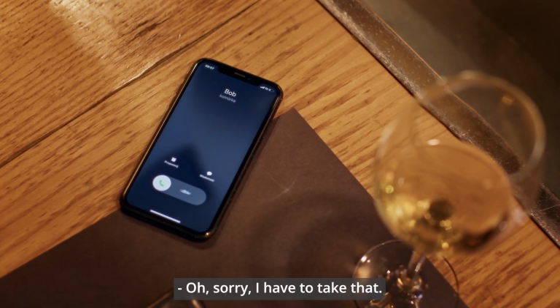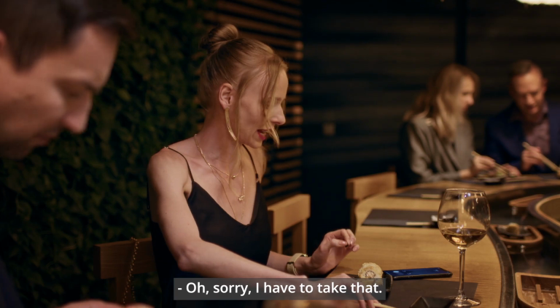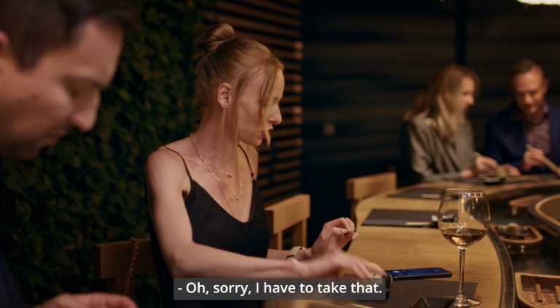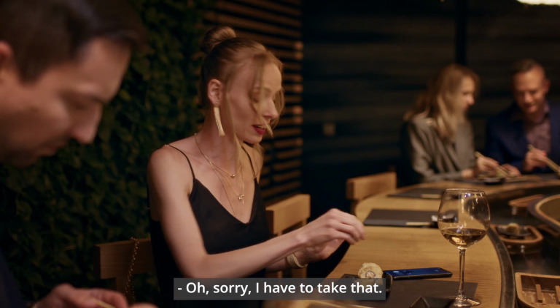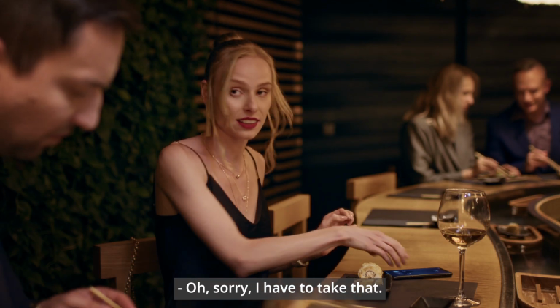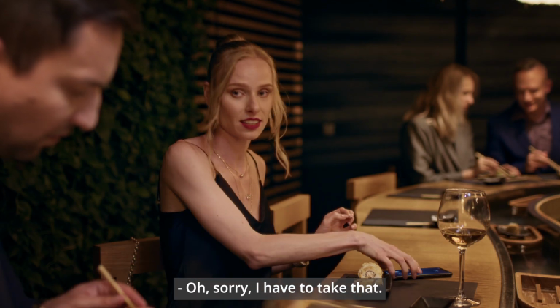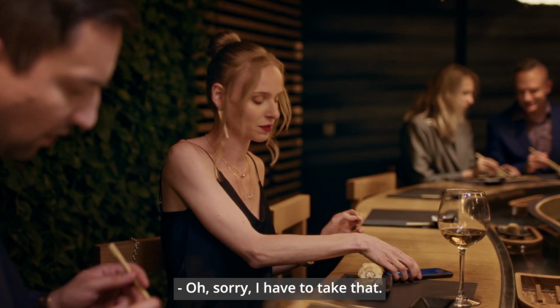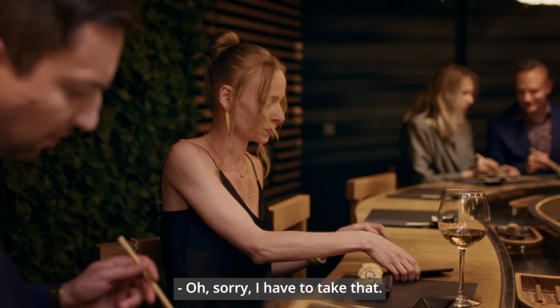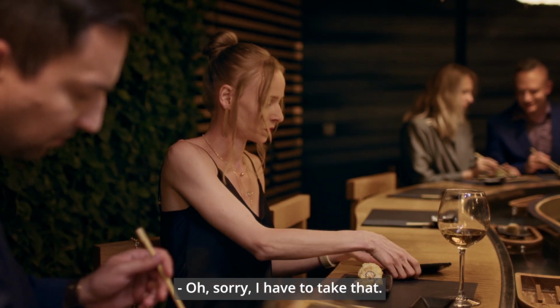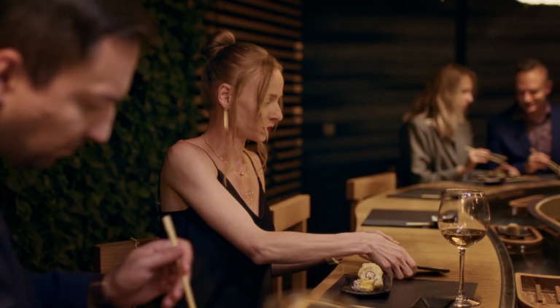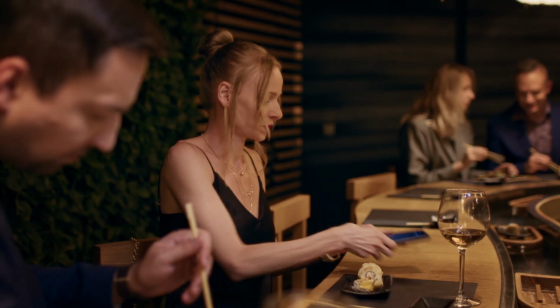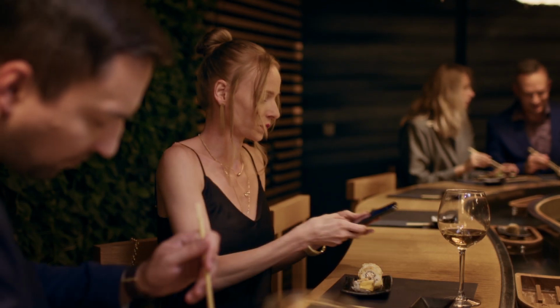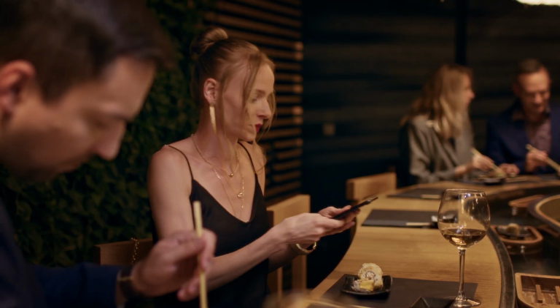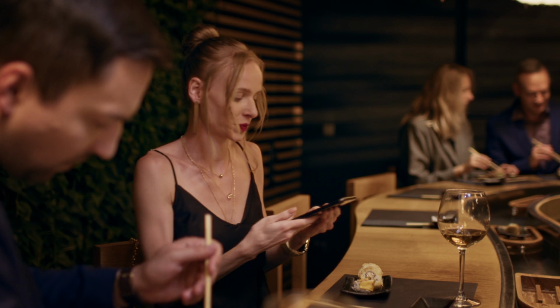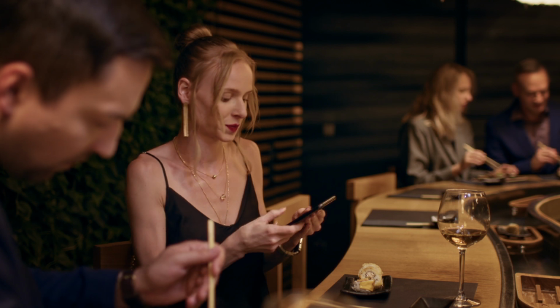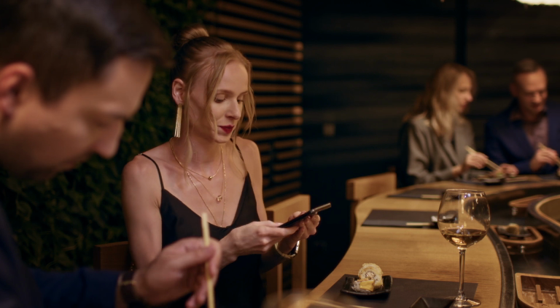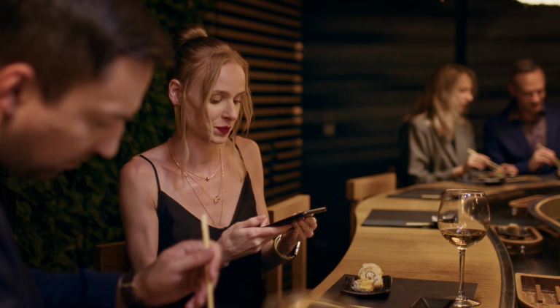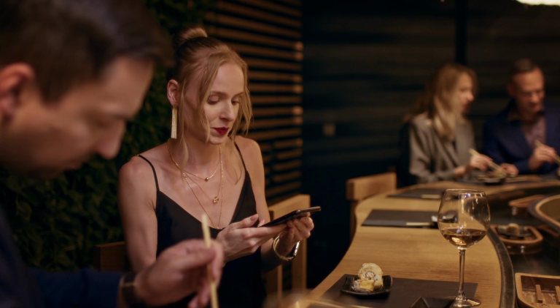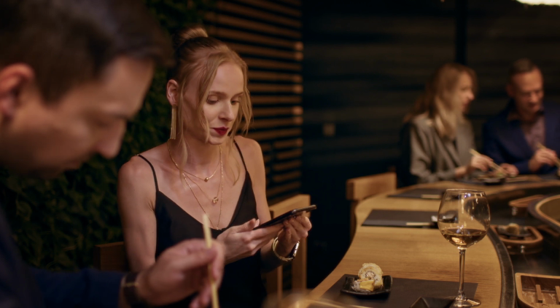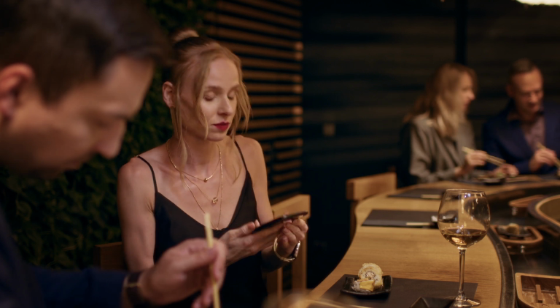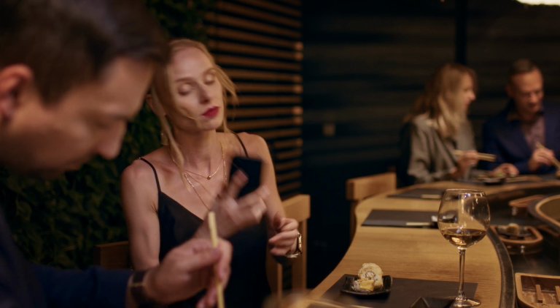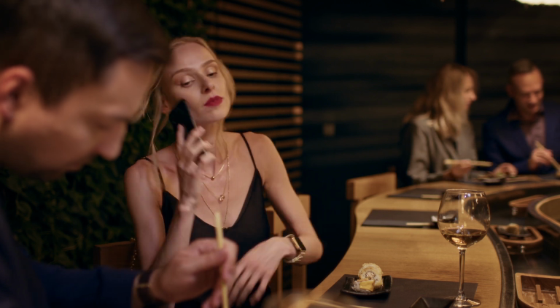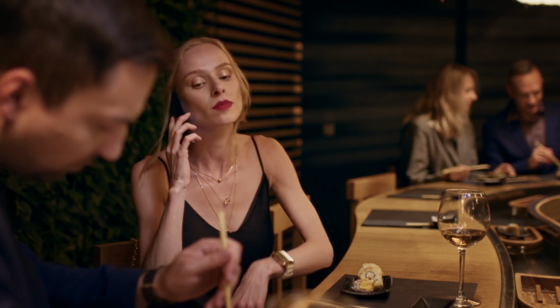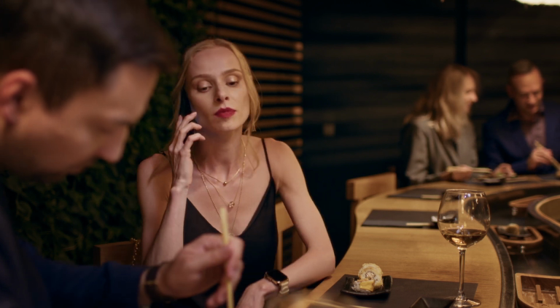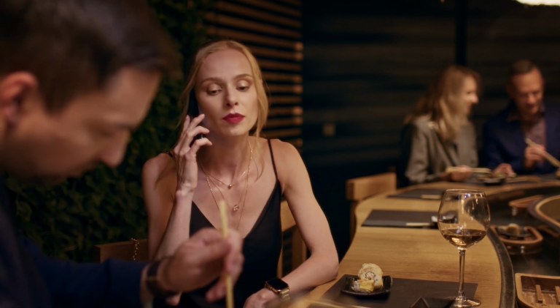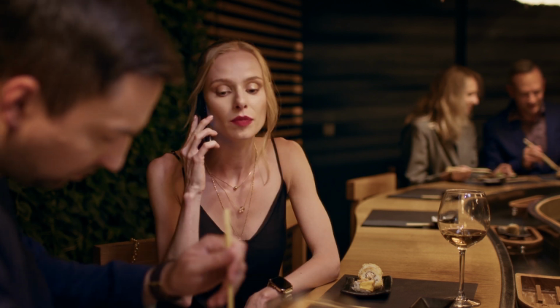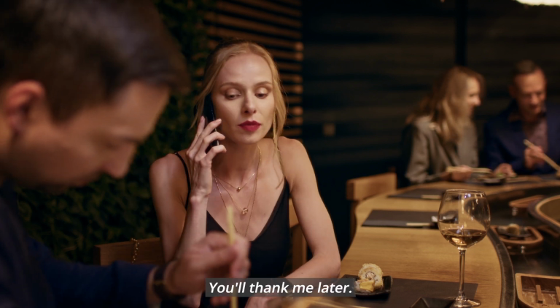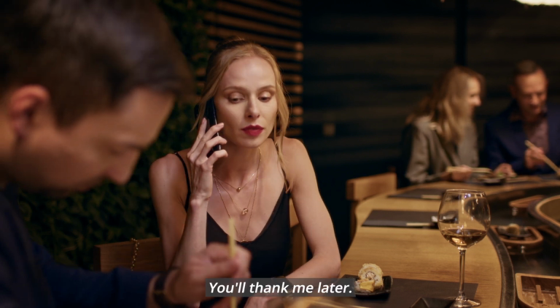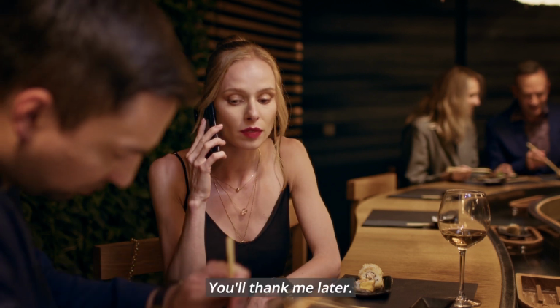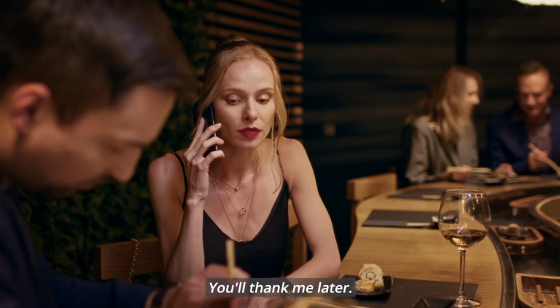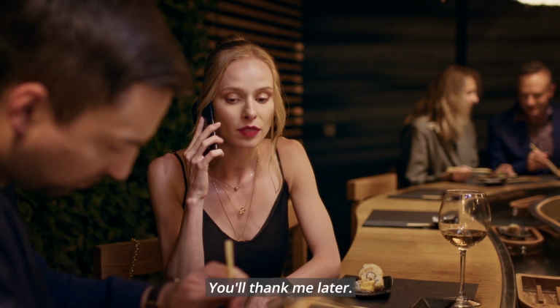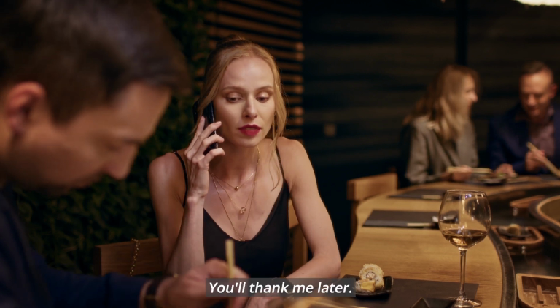I have to take that. You'll thank me later.